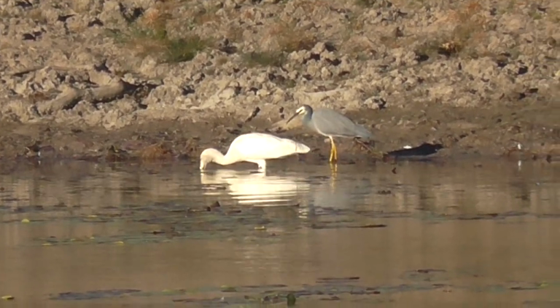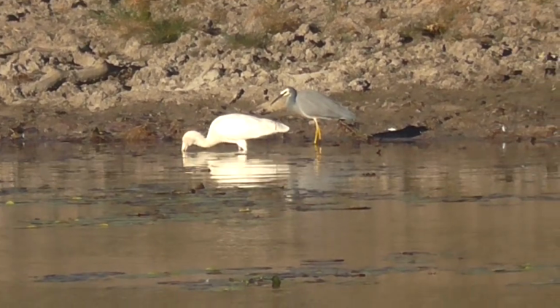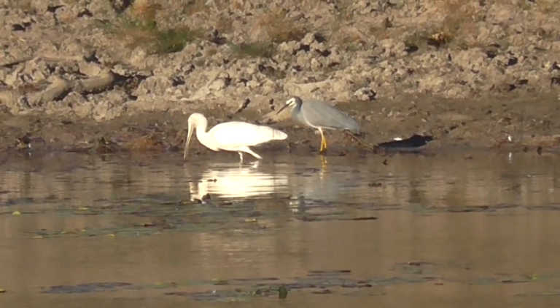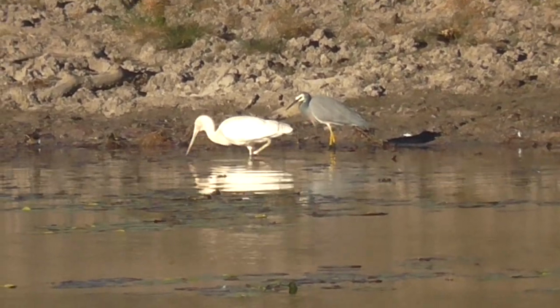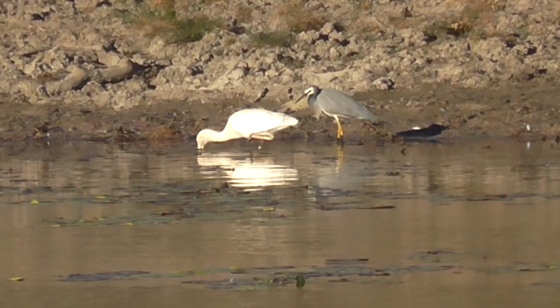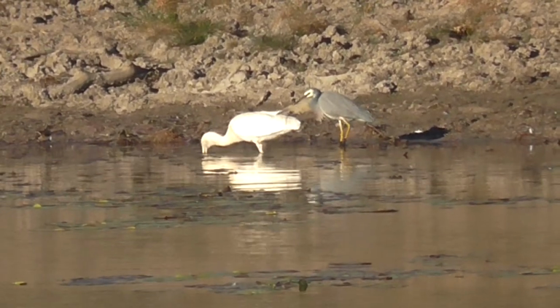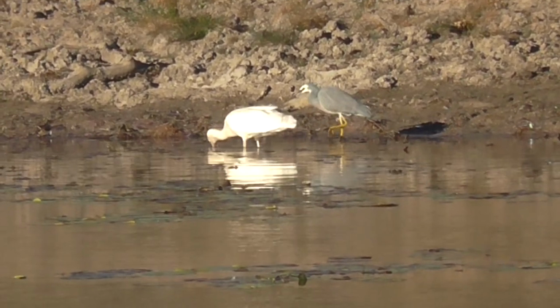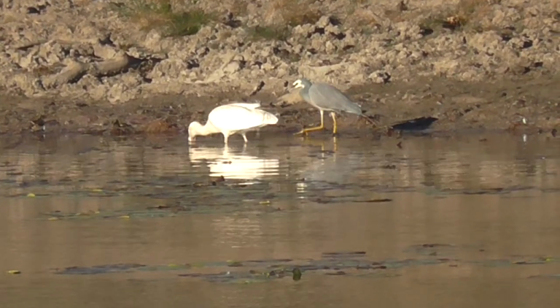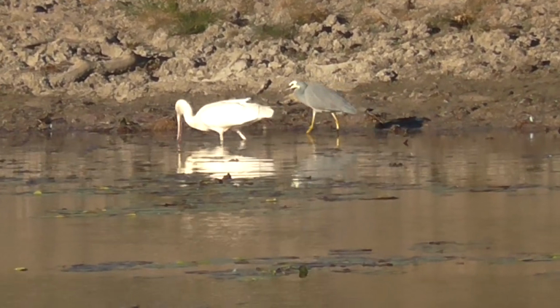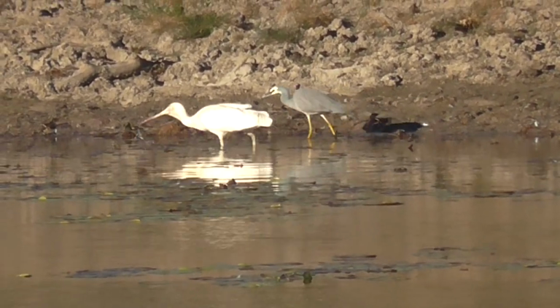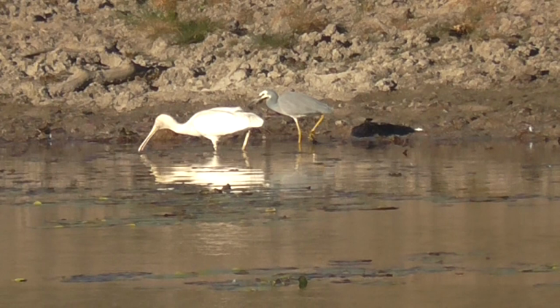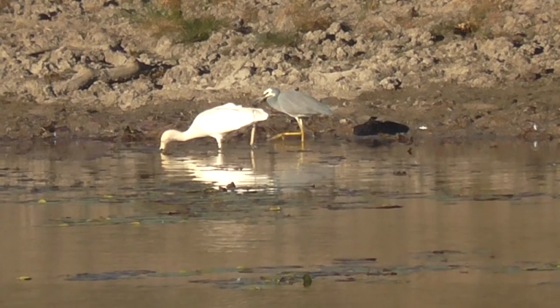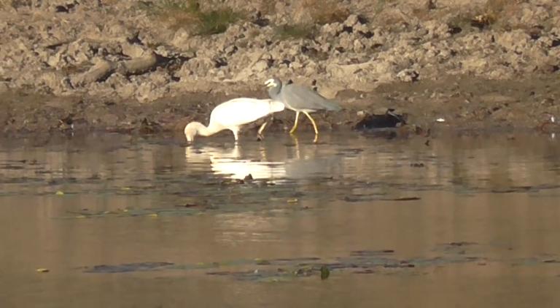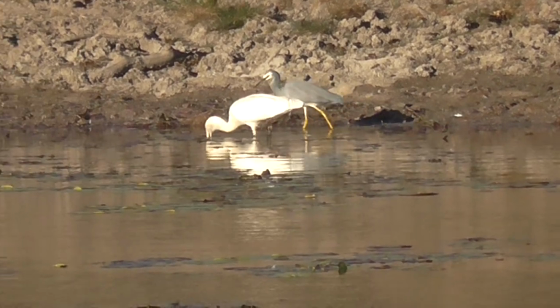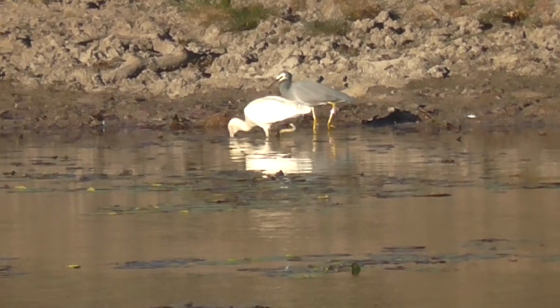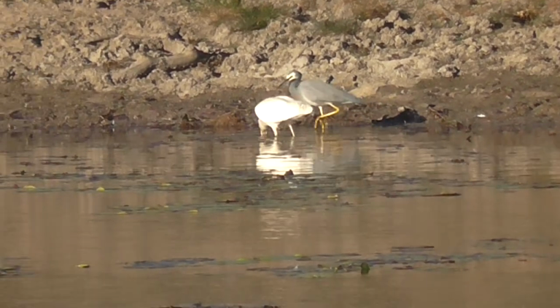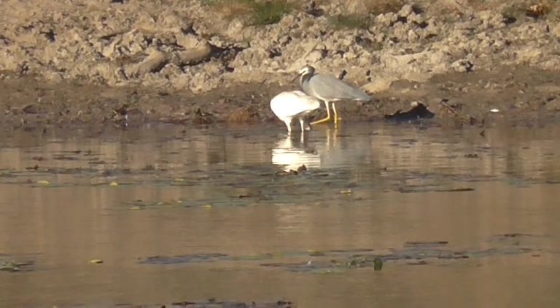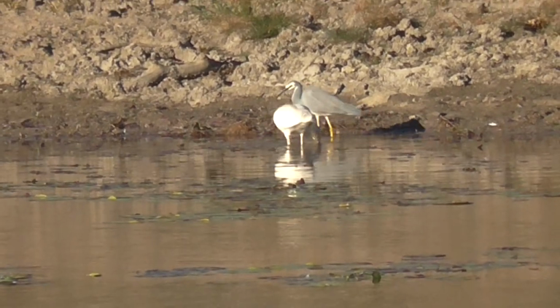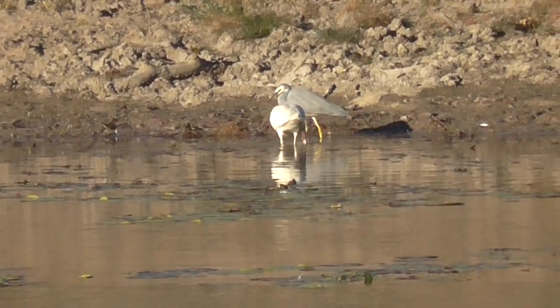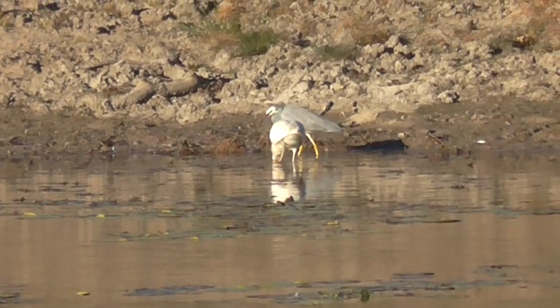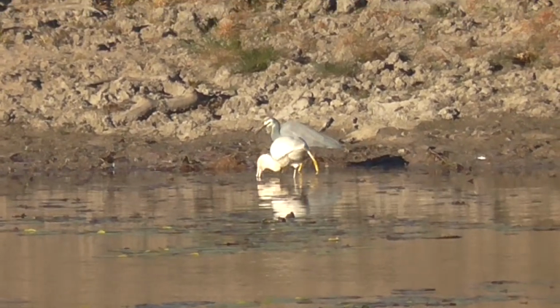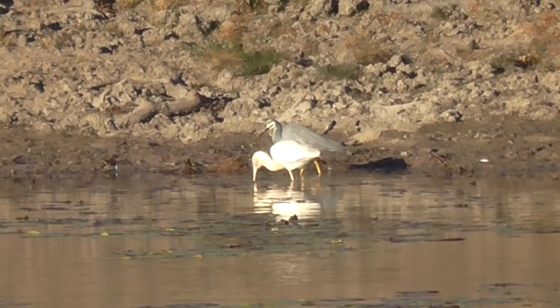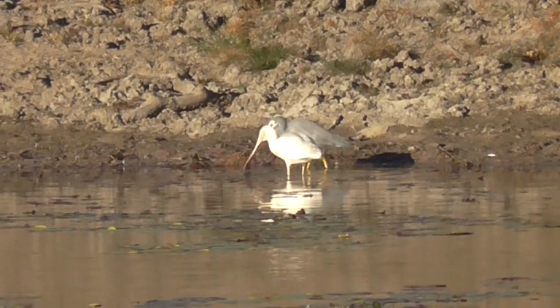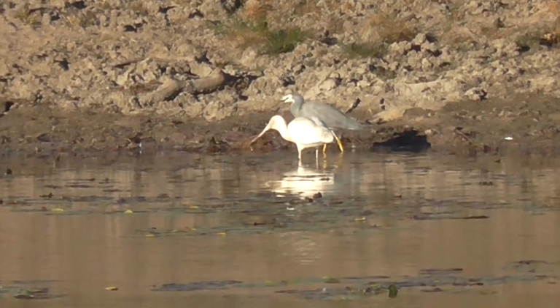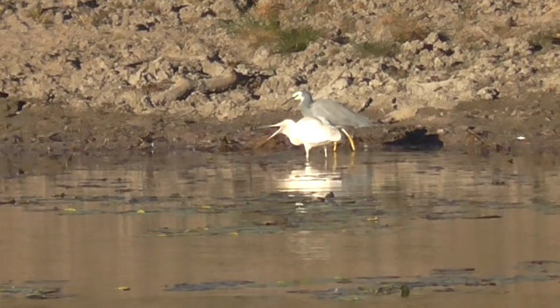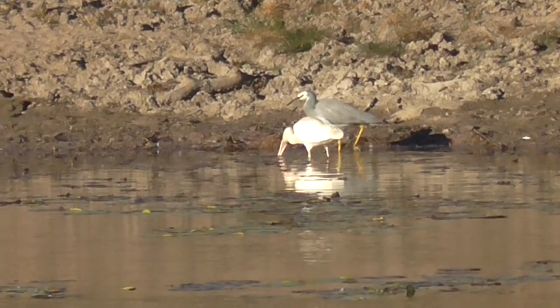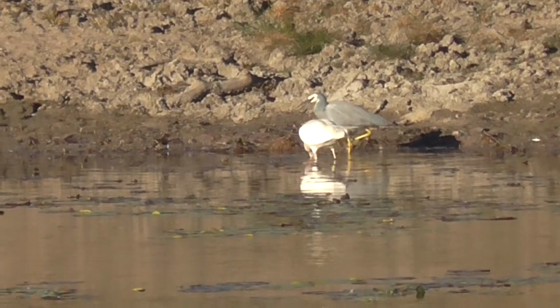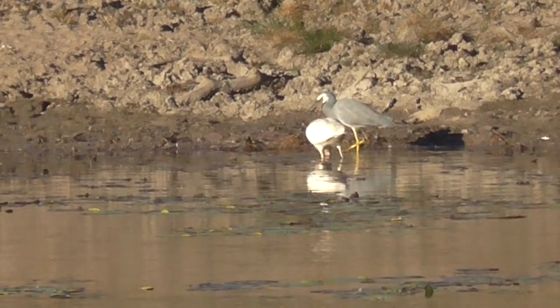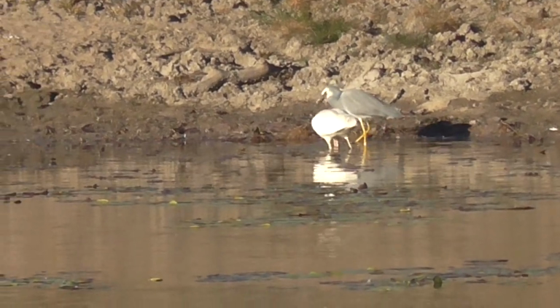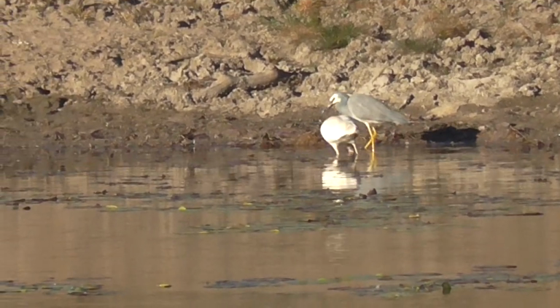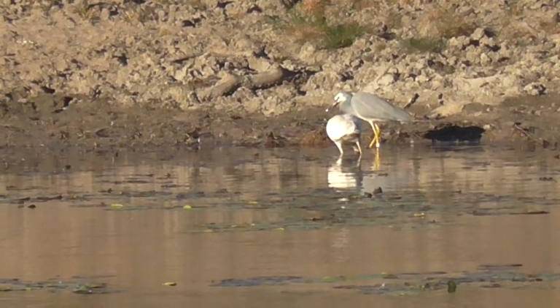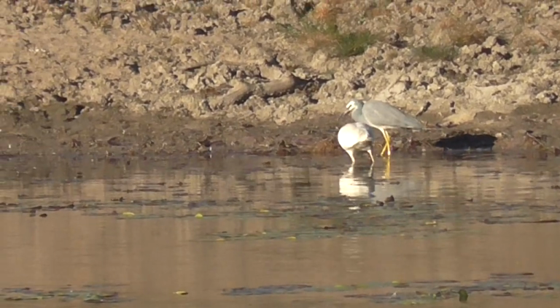That's fantastic footage. Look at them working together.